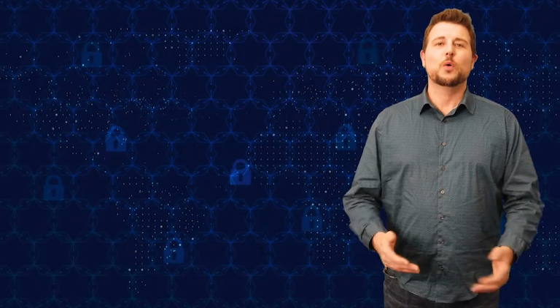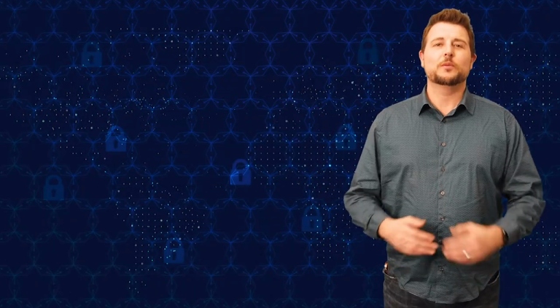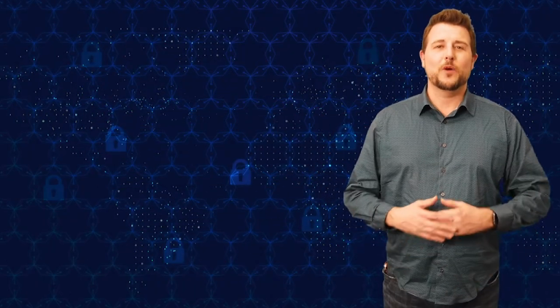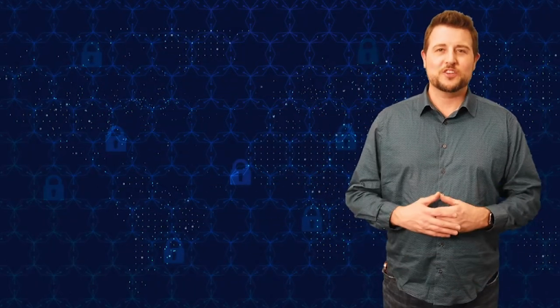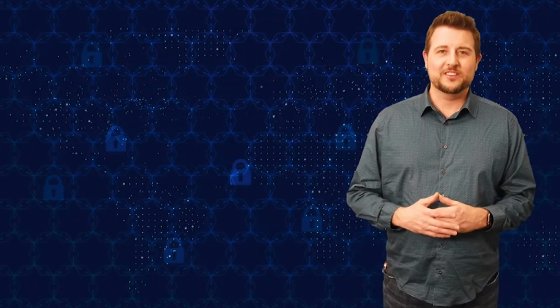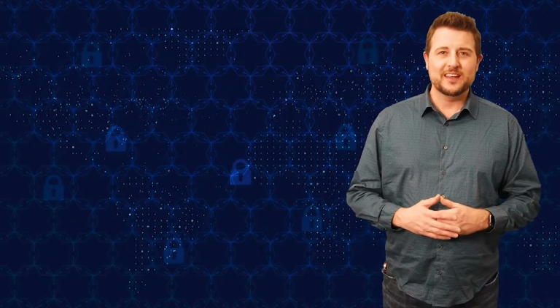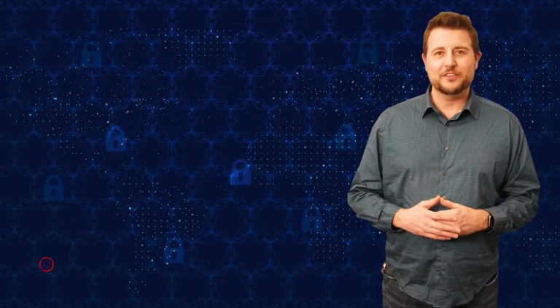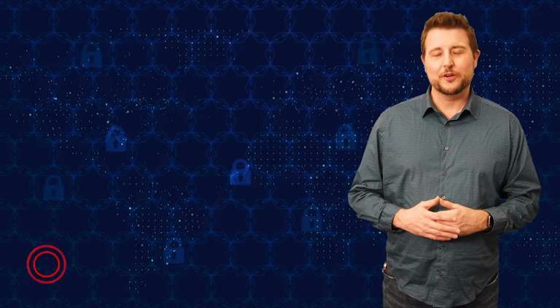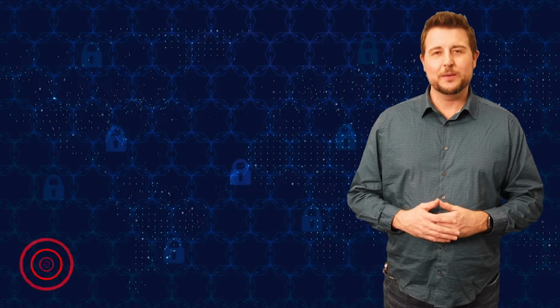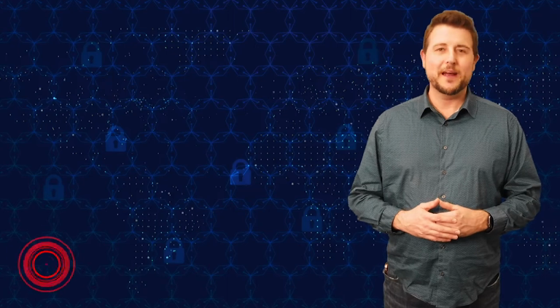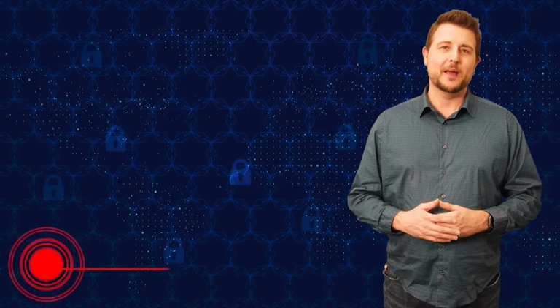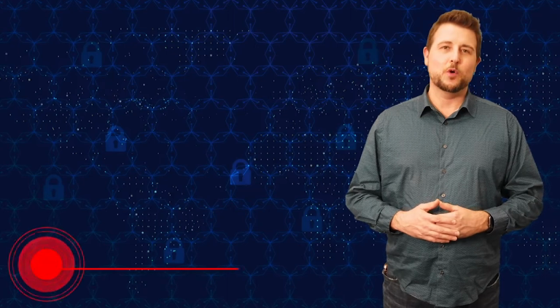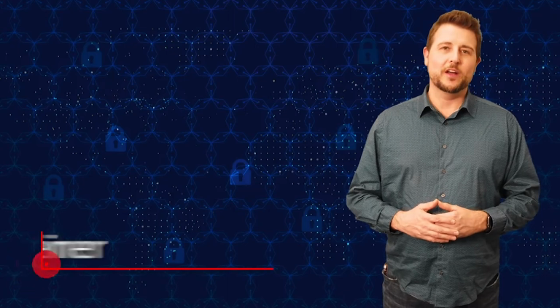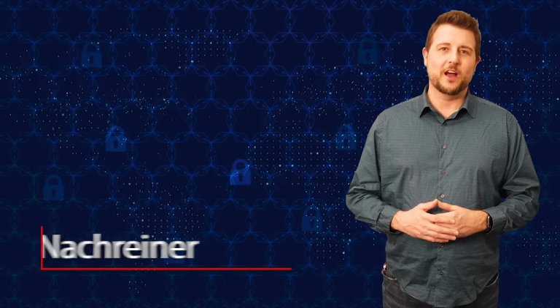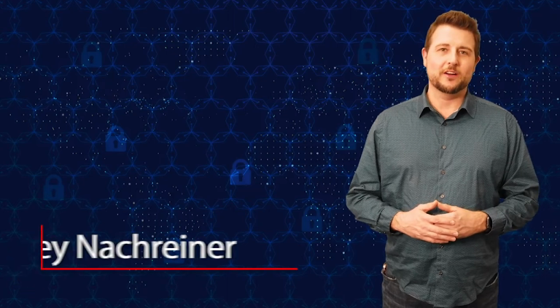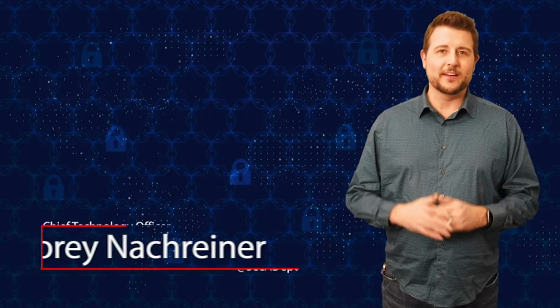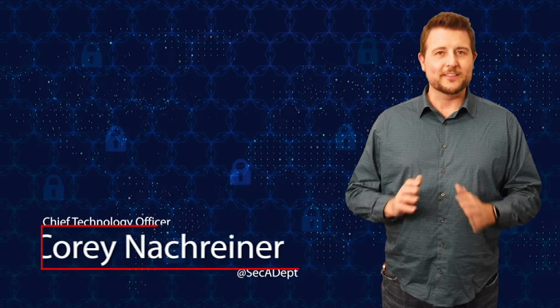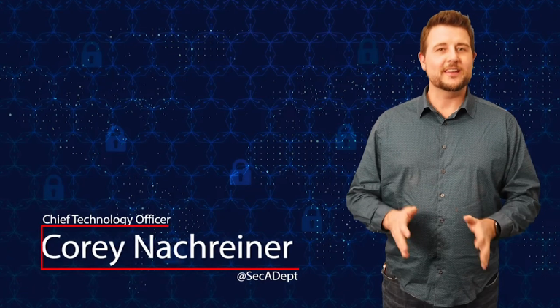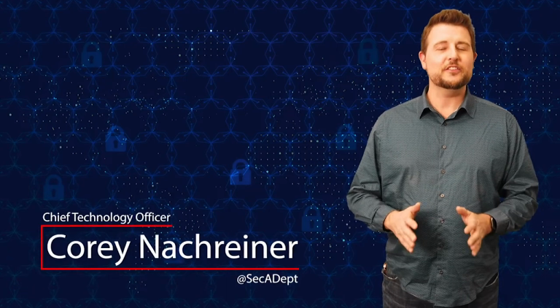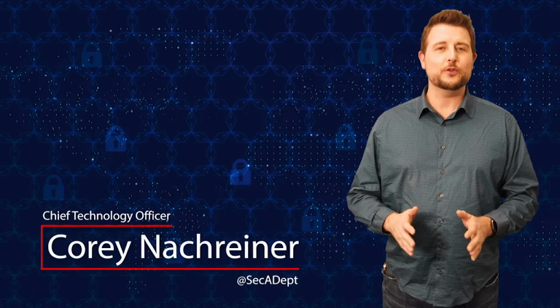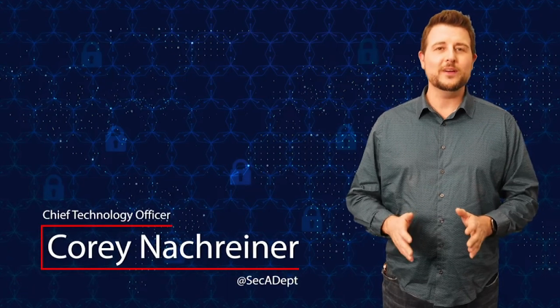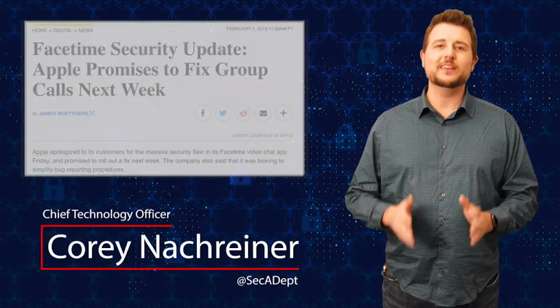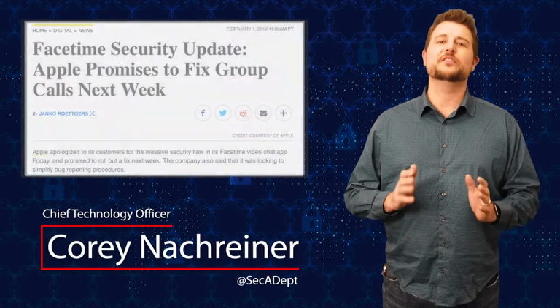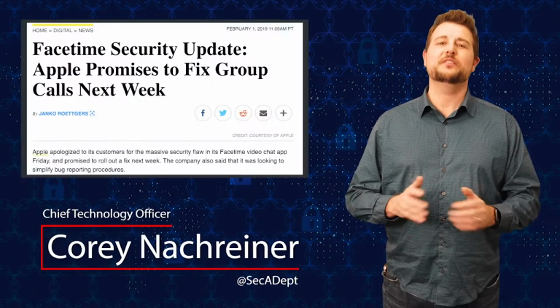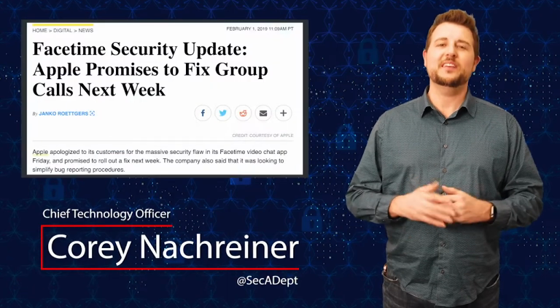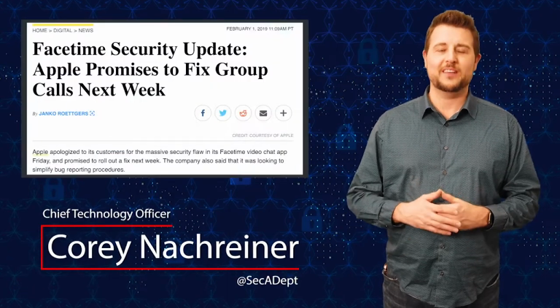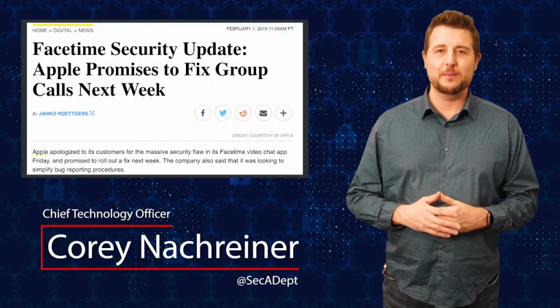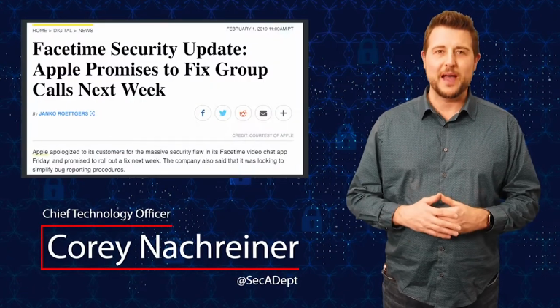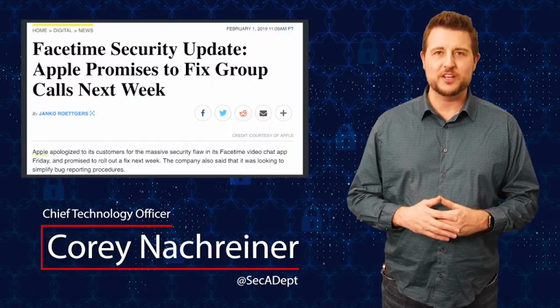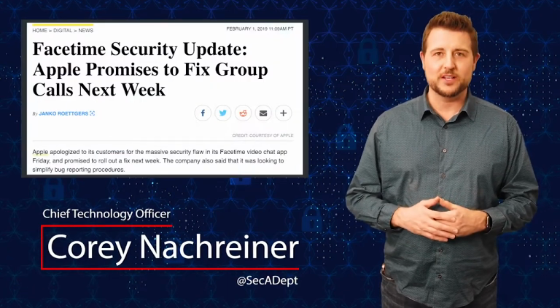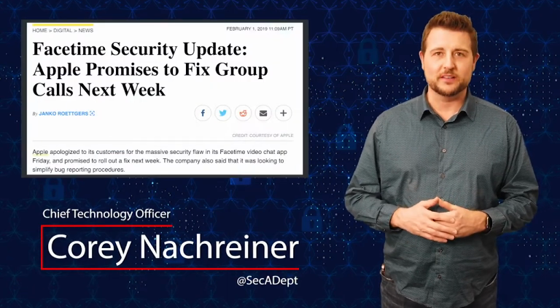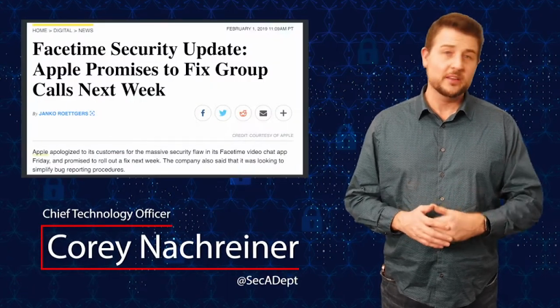Welcome to WatchGuard's Daily Security Byte. I'm Cory Knottgrinder. Today's story is FaceTime Hijinks.